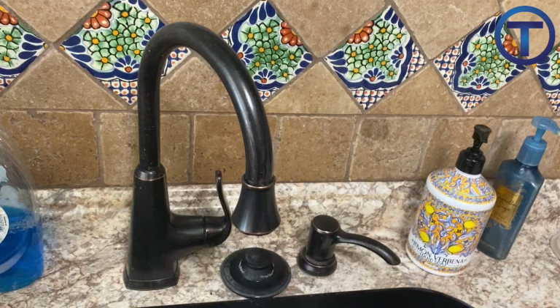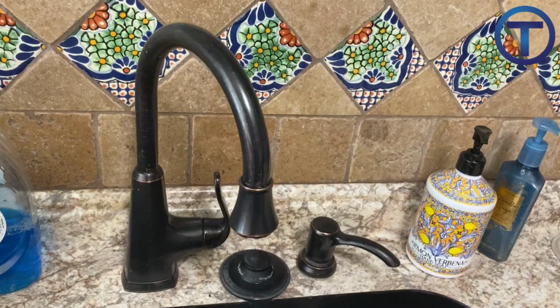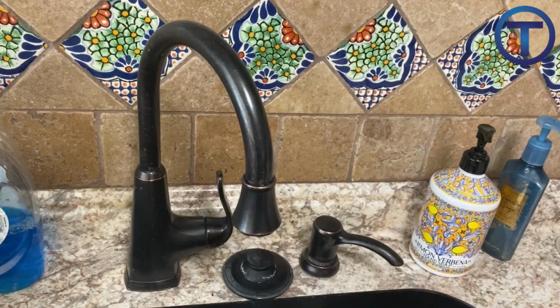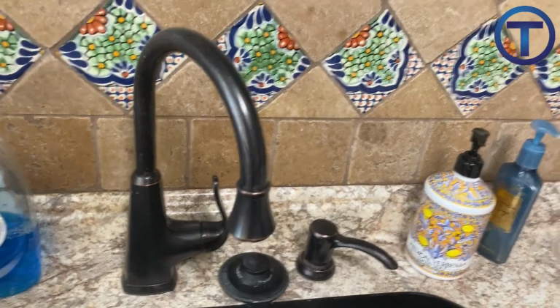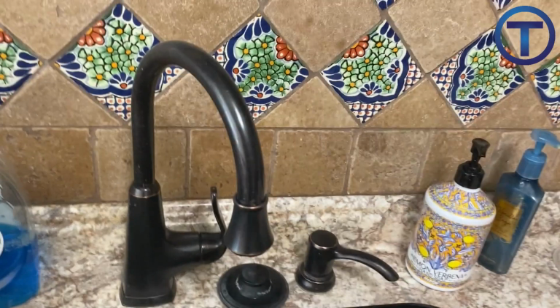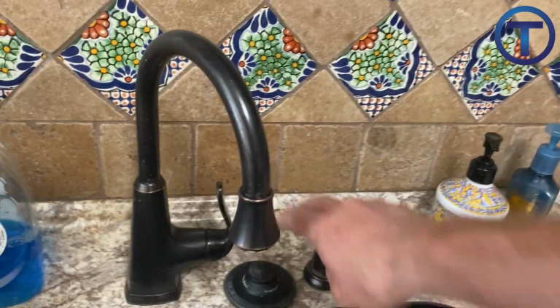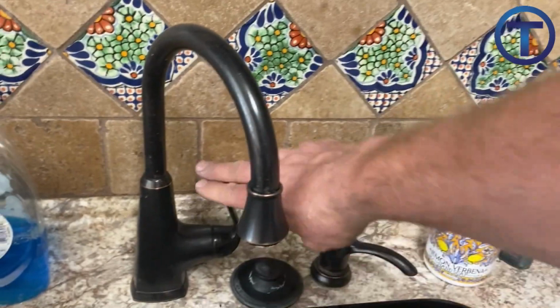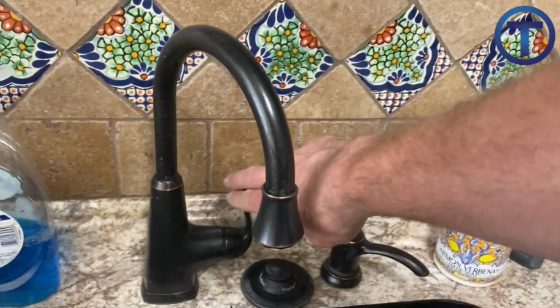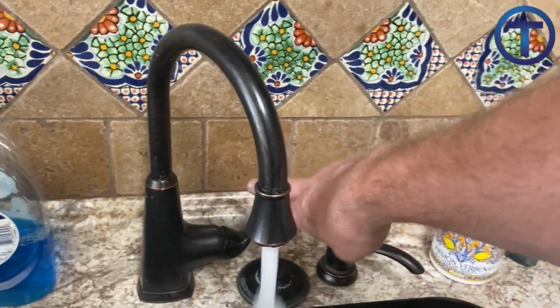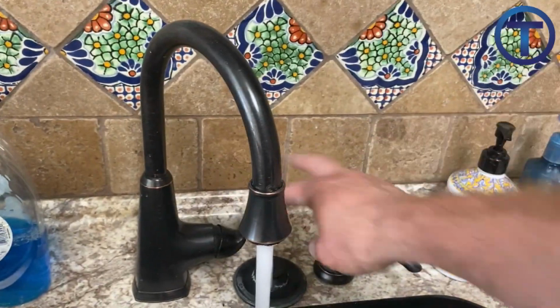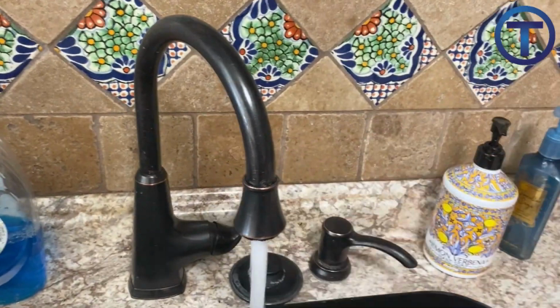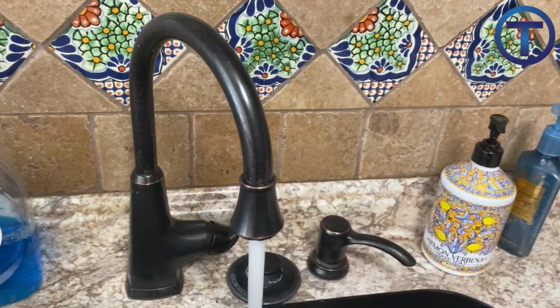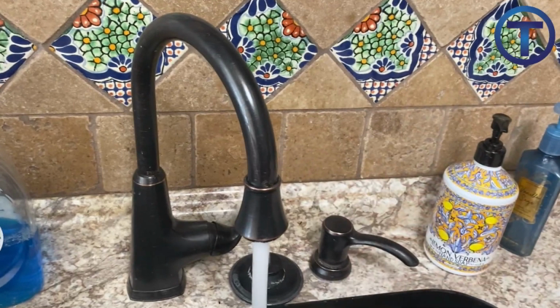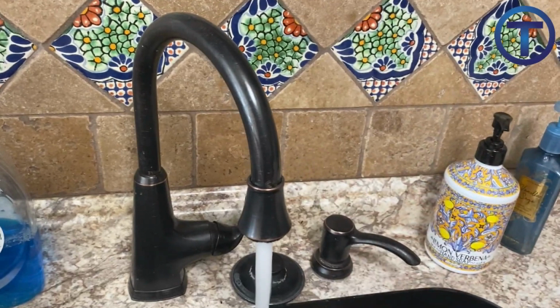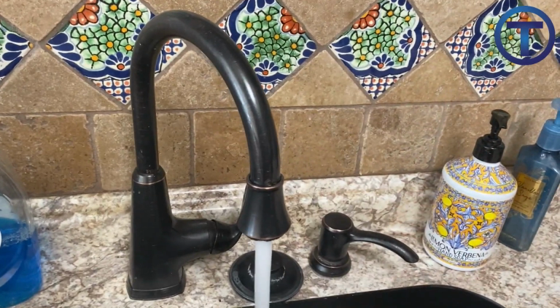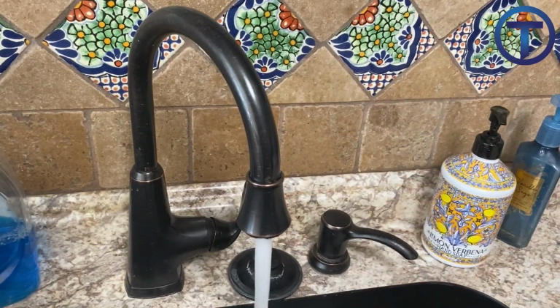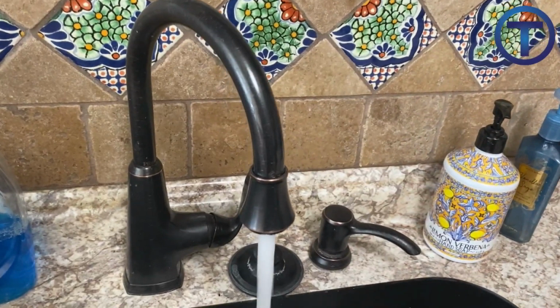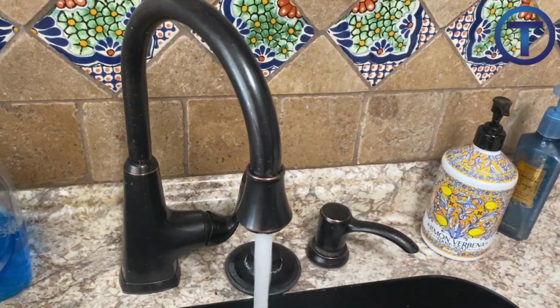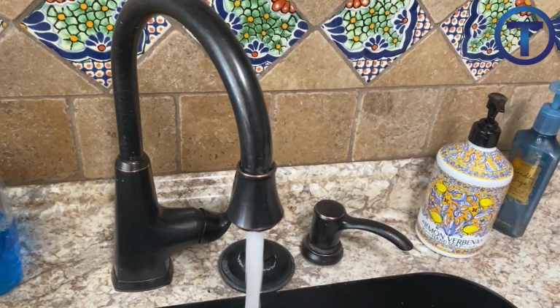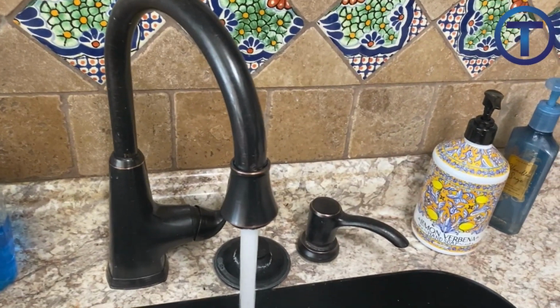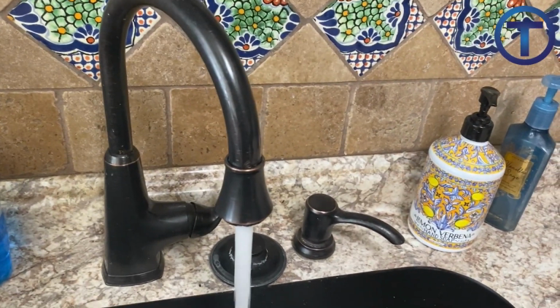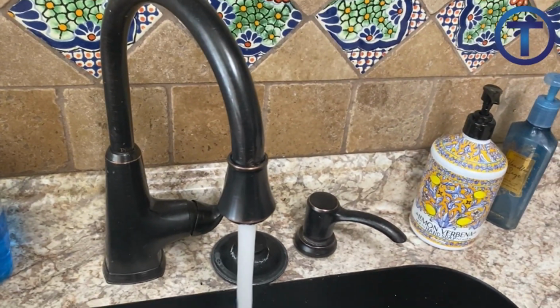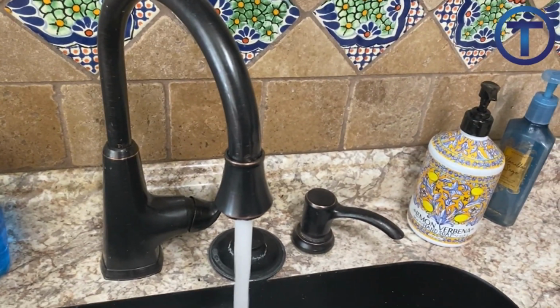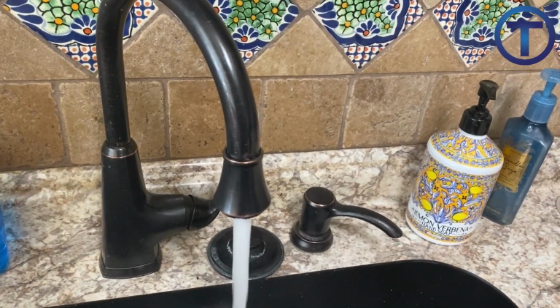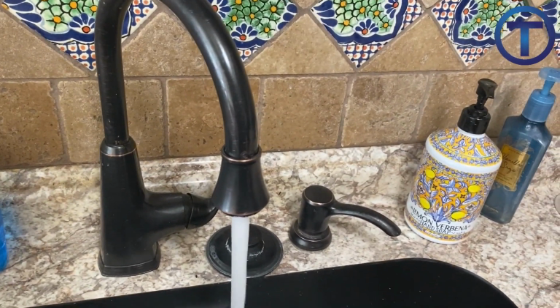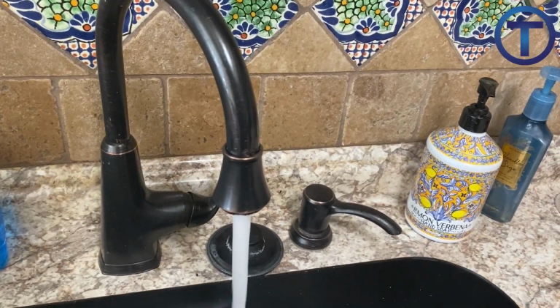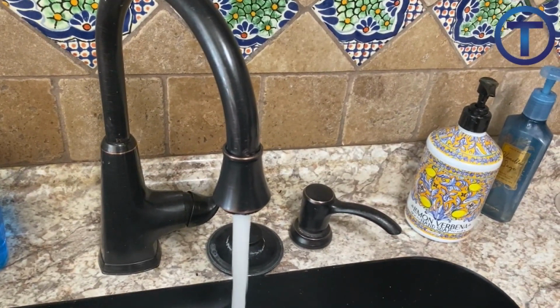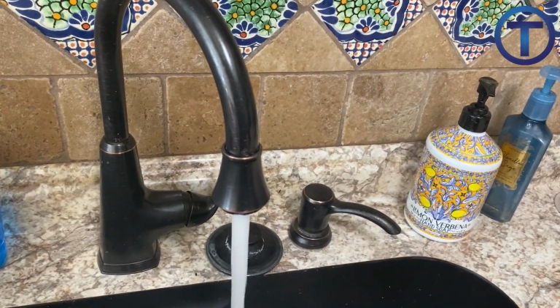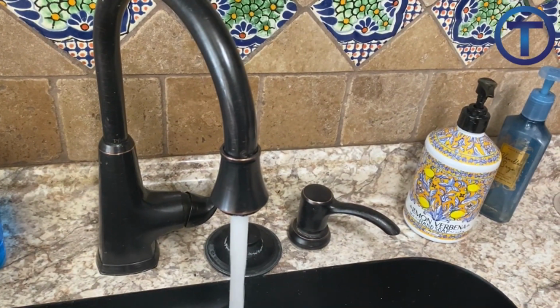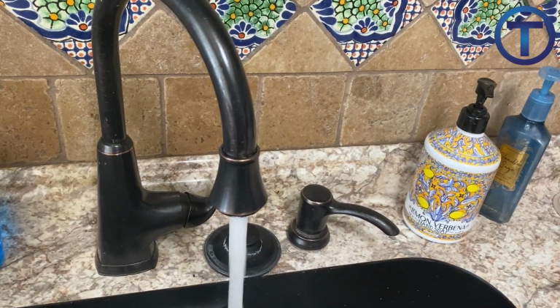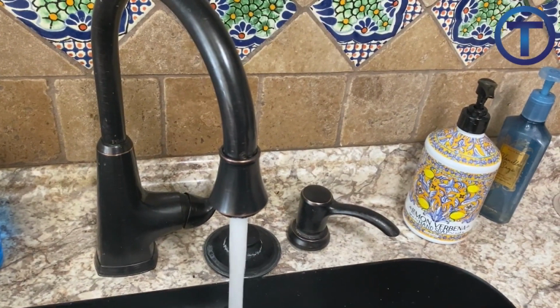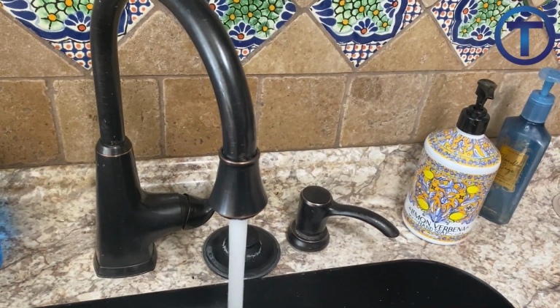To replace a pressure reducing valve, start by turning off the water to the building and opening a faucet to relieve the pressure inside the system.